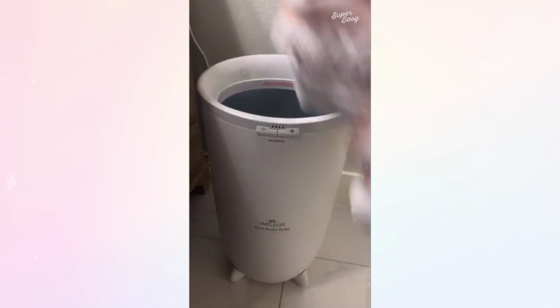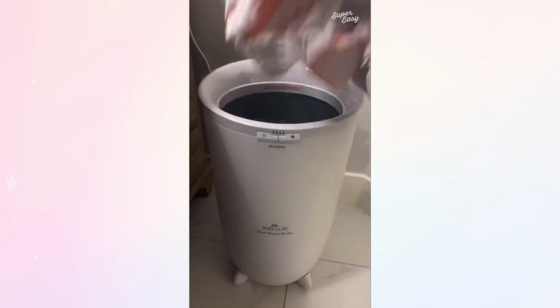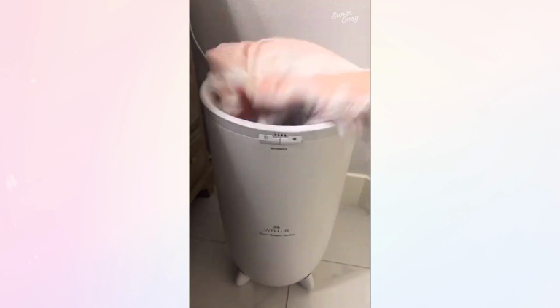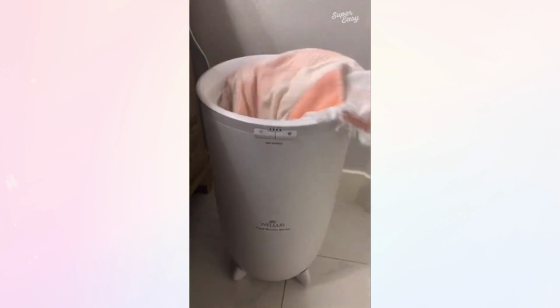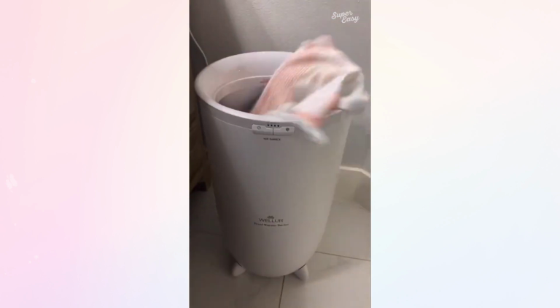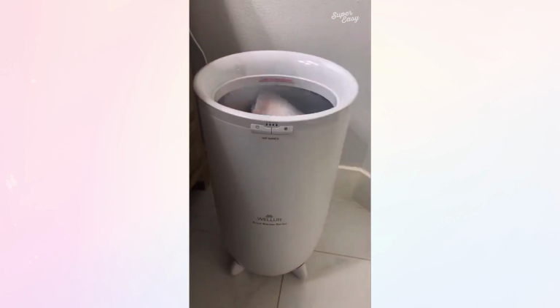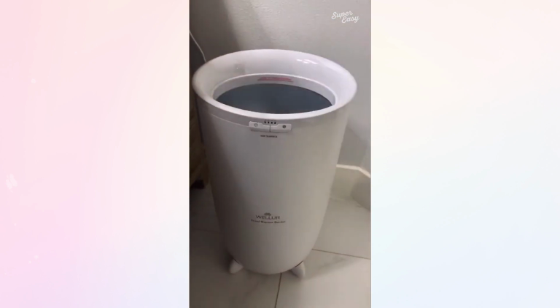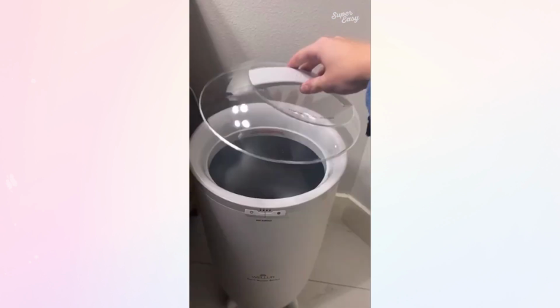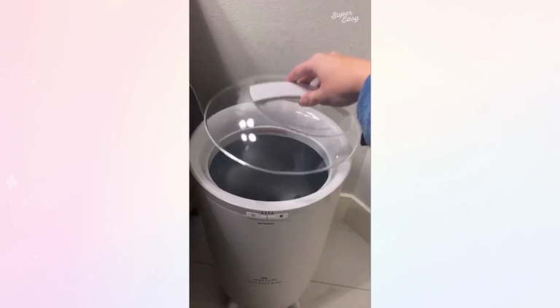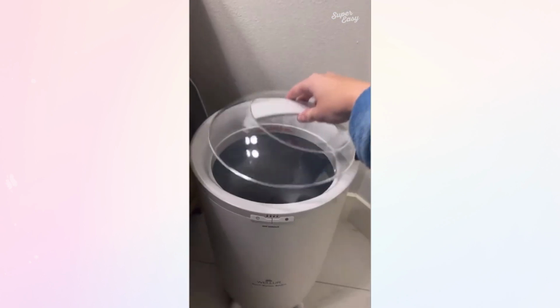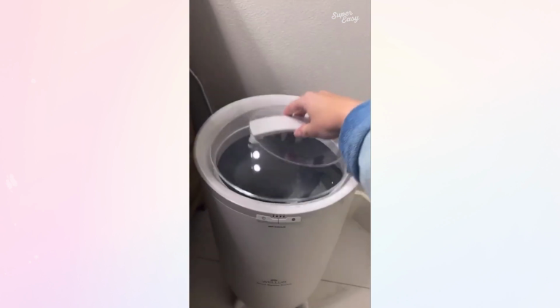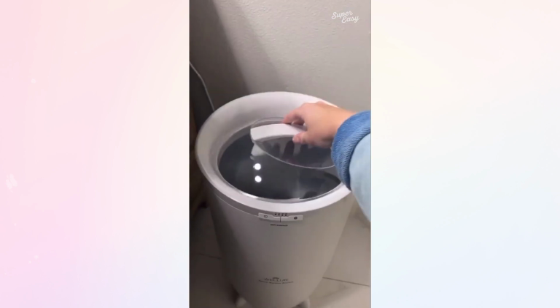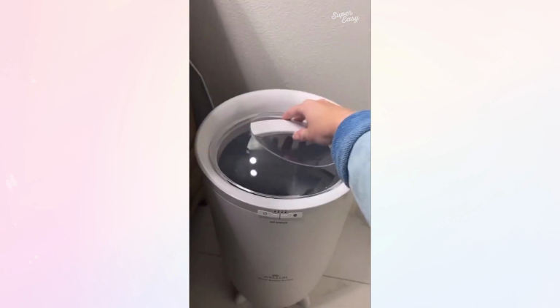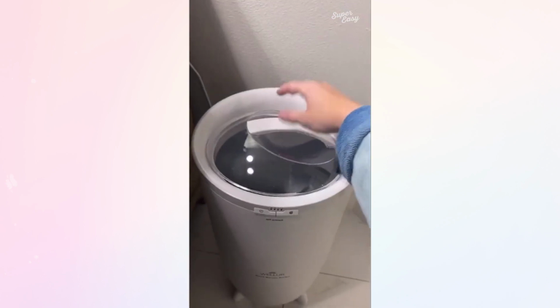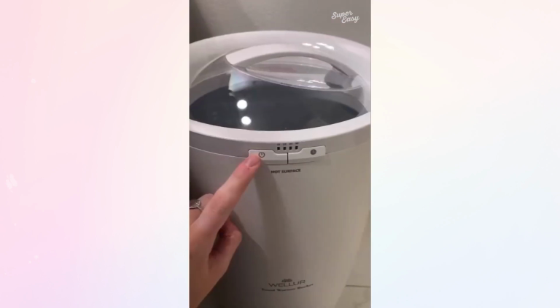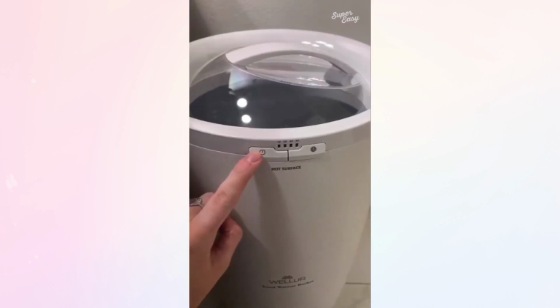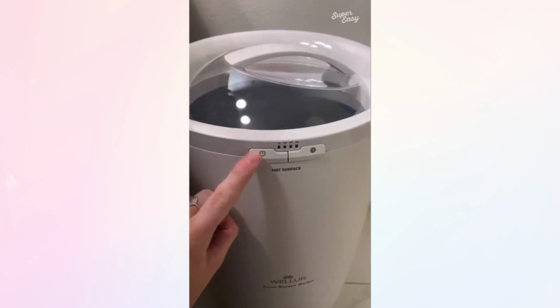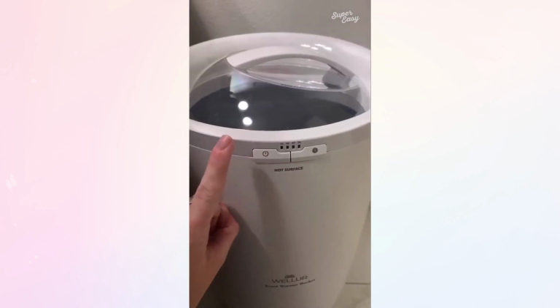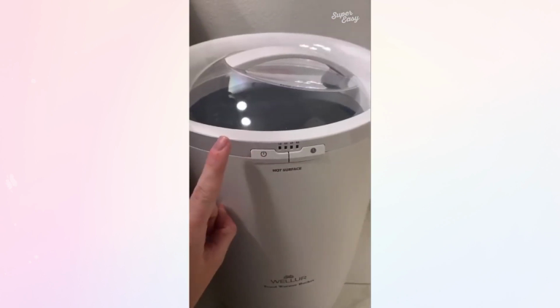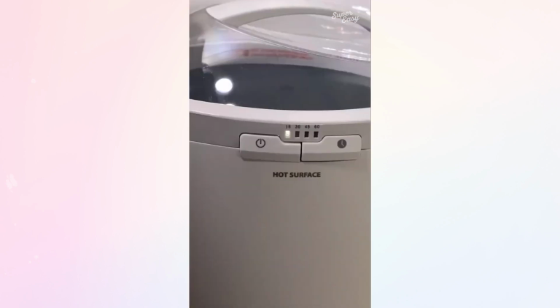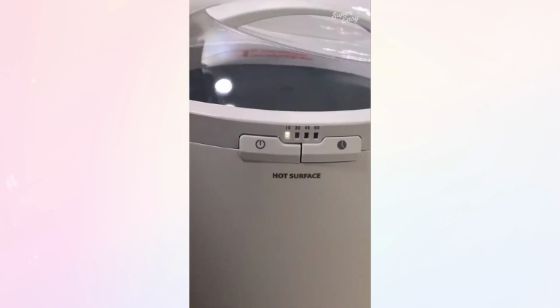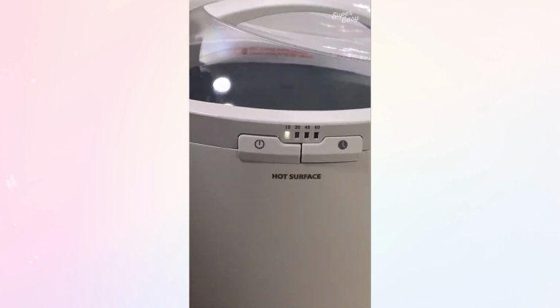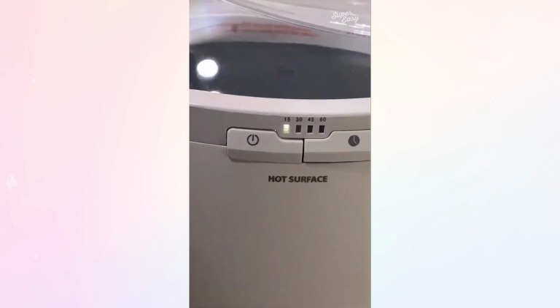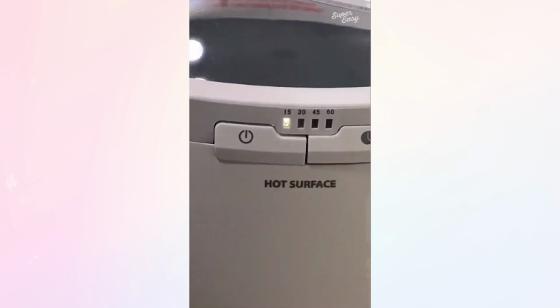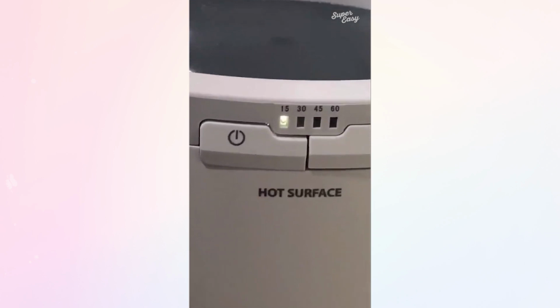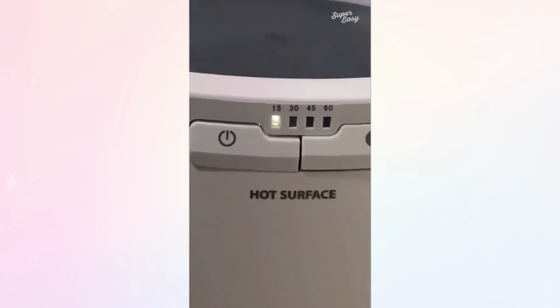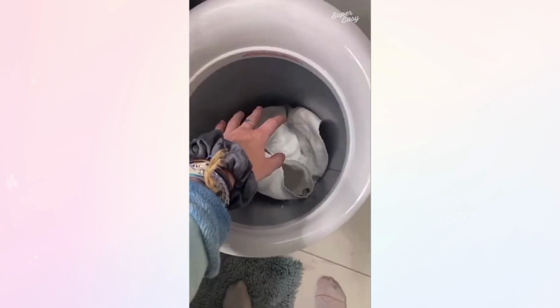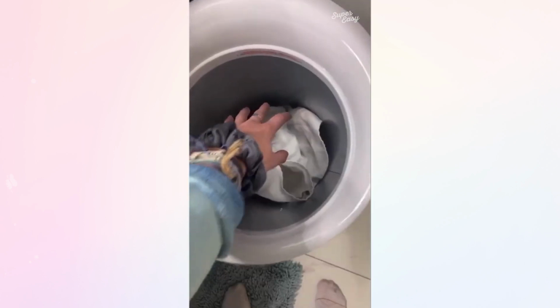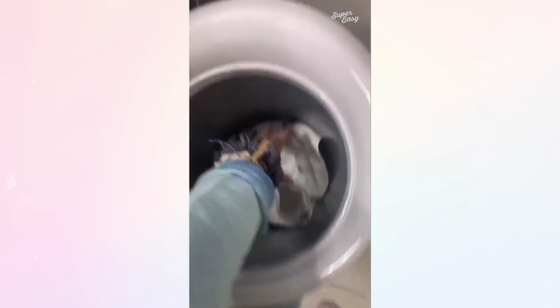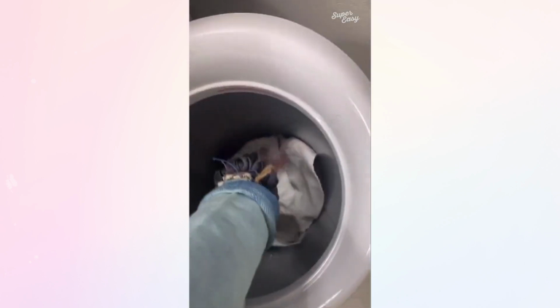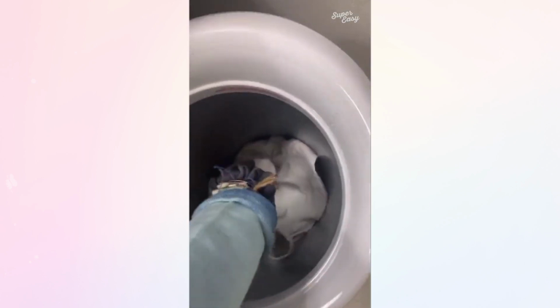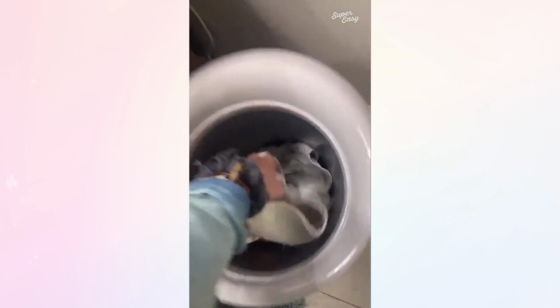Towel warming bucket. I never knew how much I'd love this, but I put my clothes and my towel on it, so after the shower you're just all warm and it's so nice.